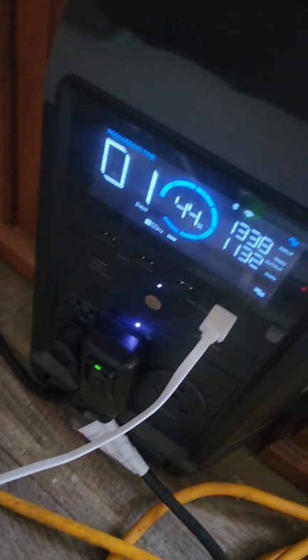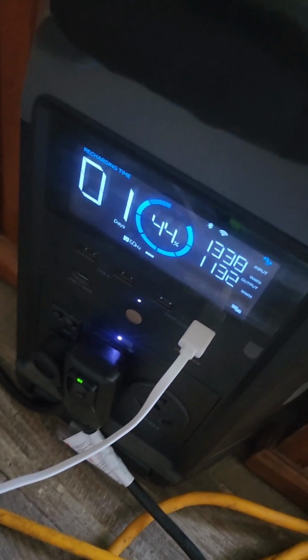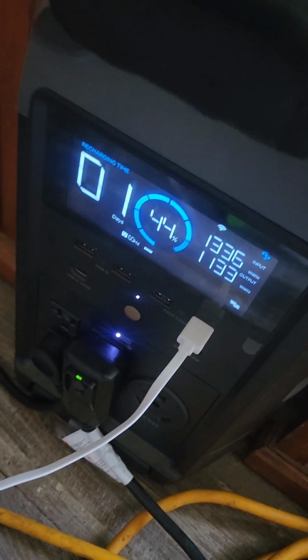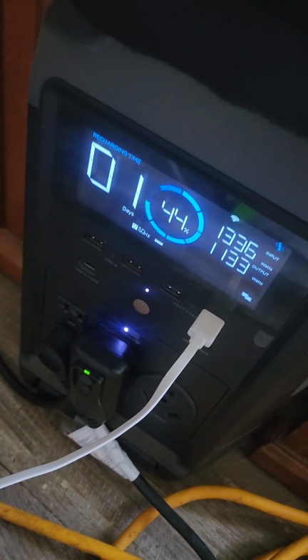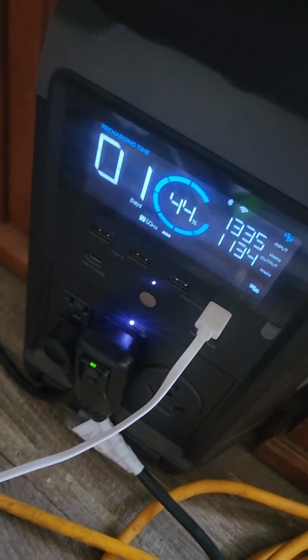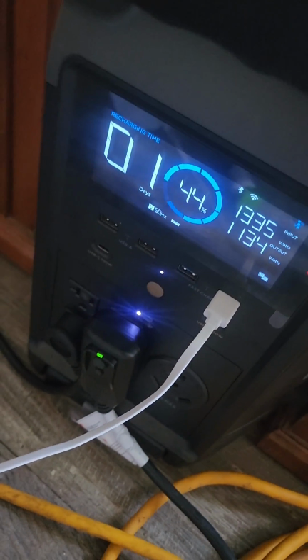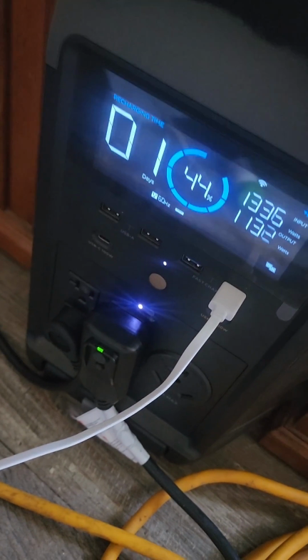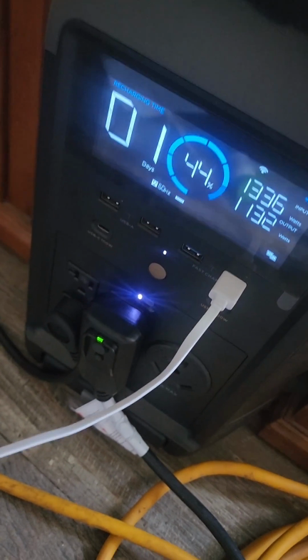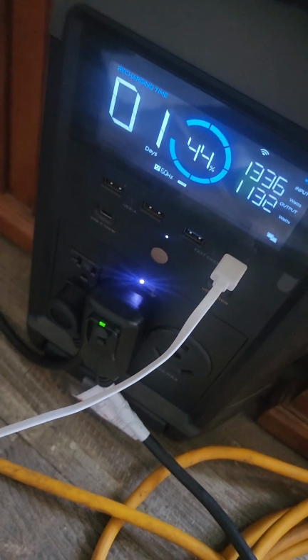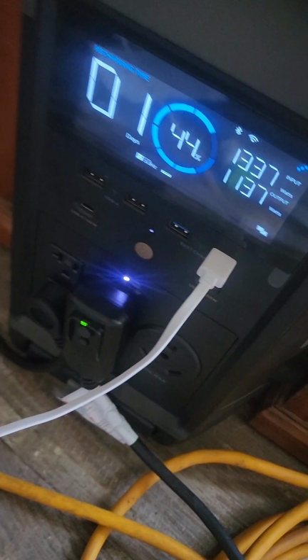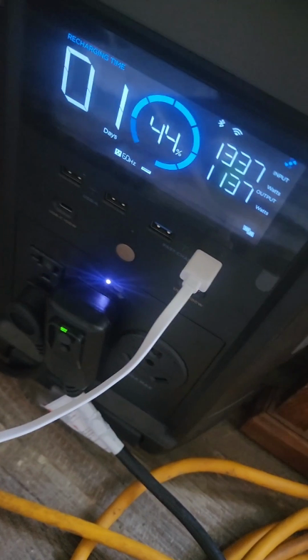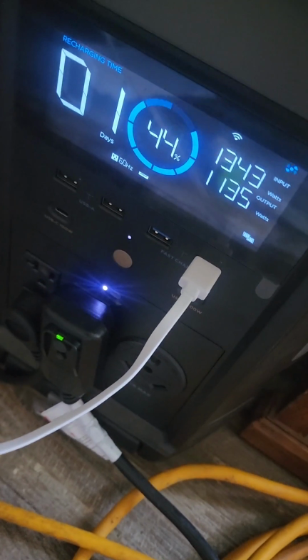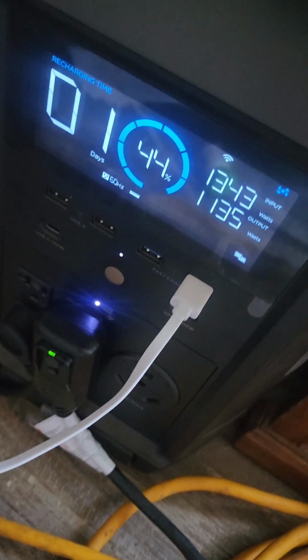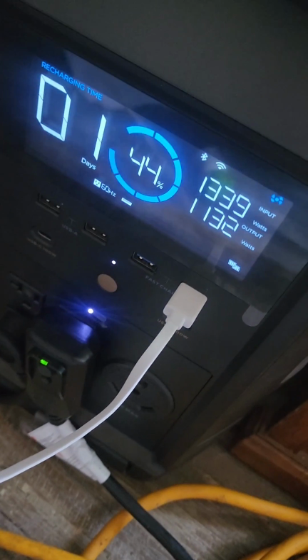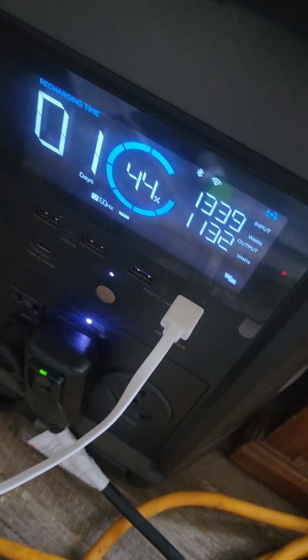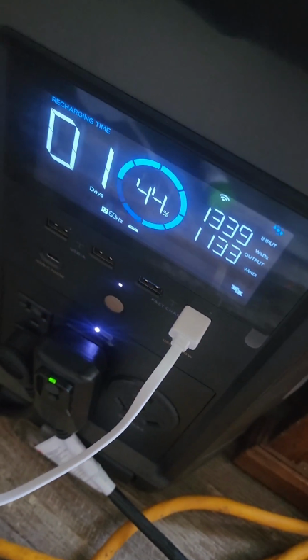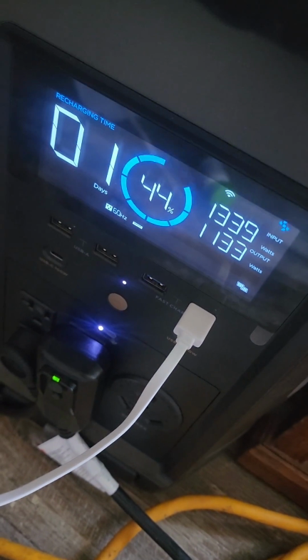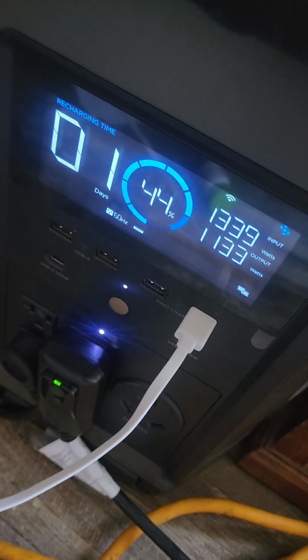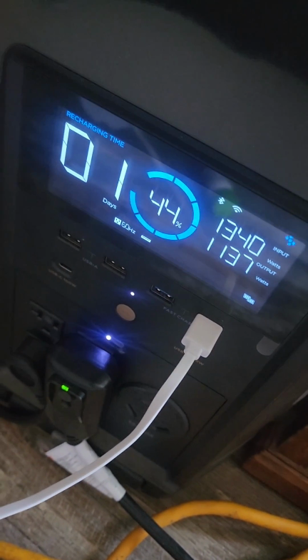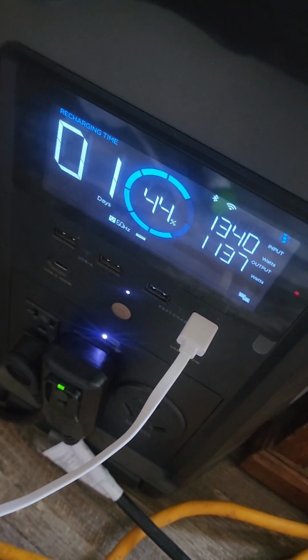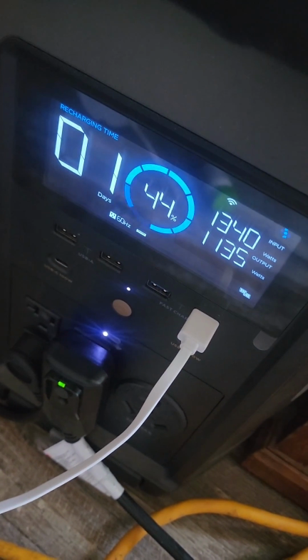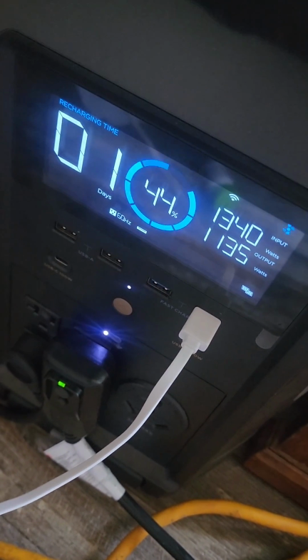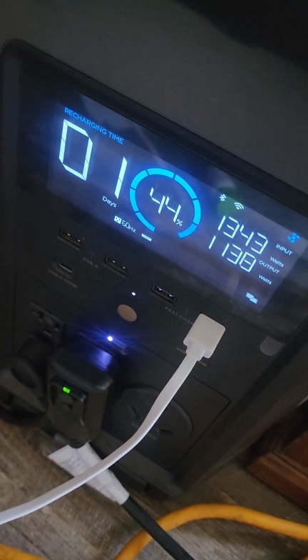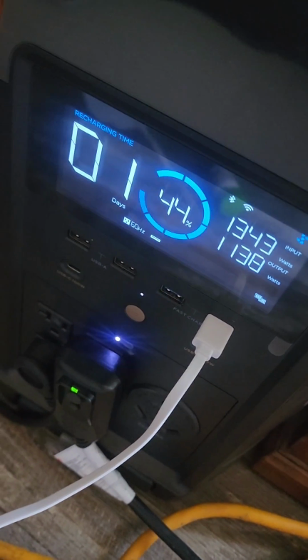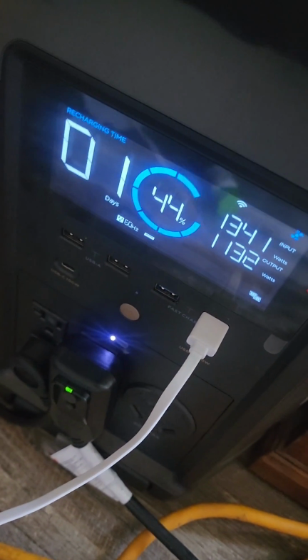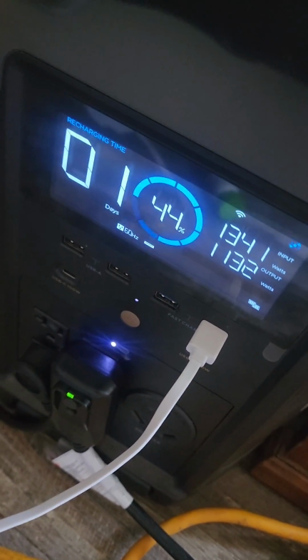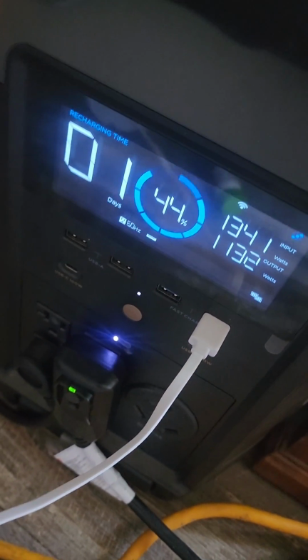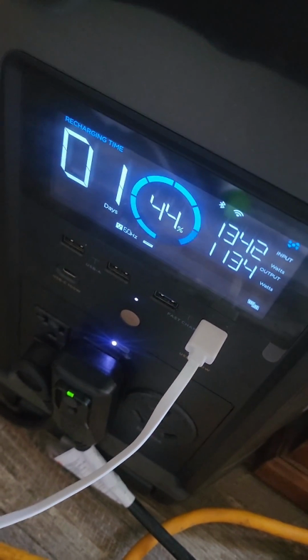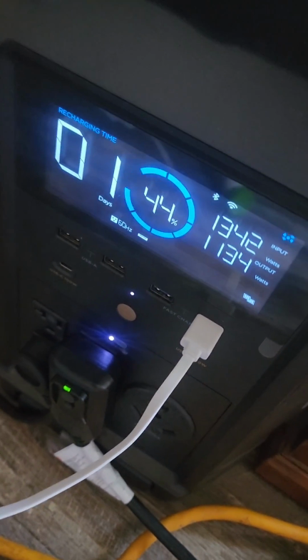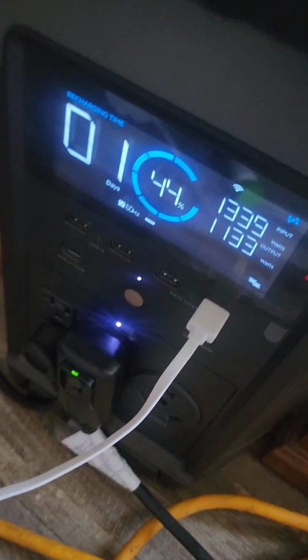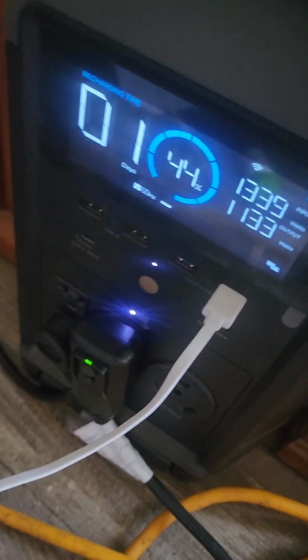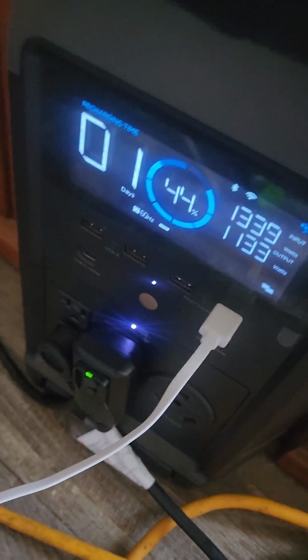All right, so it's two o'clock. 1340 watts coming in, 1130 watts going out.